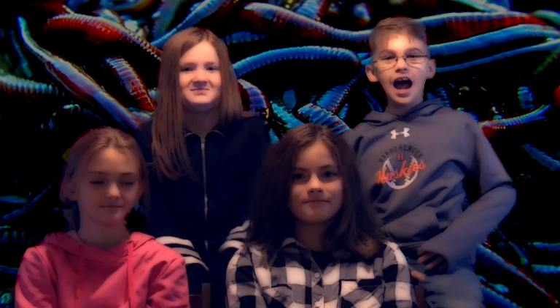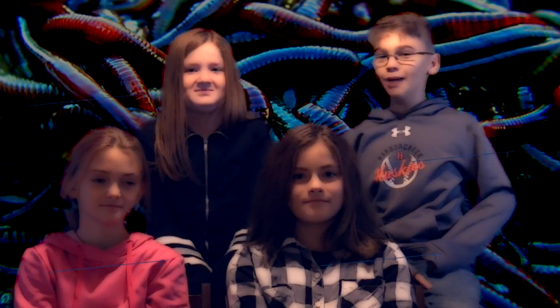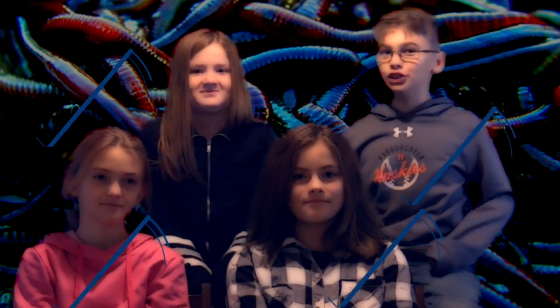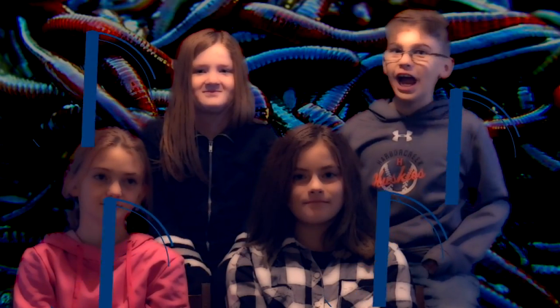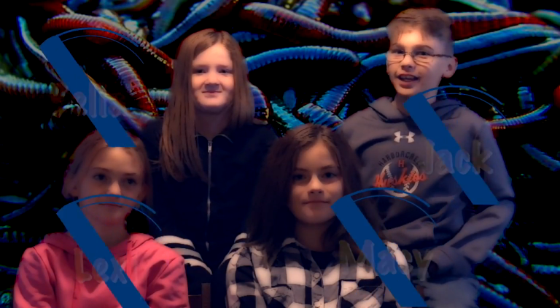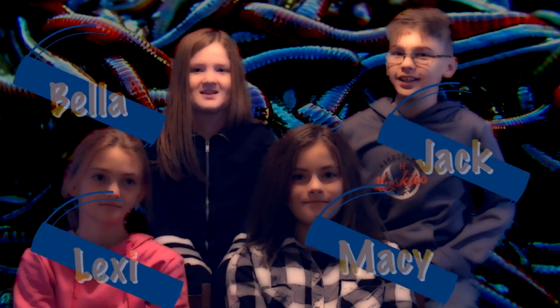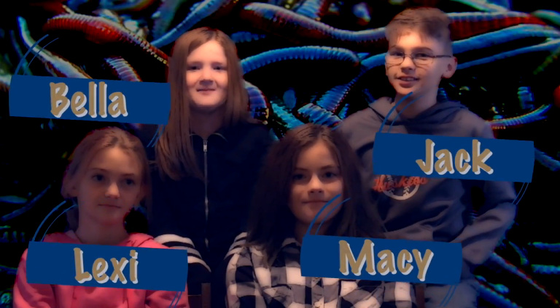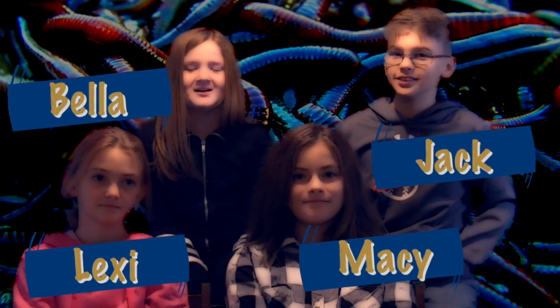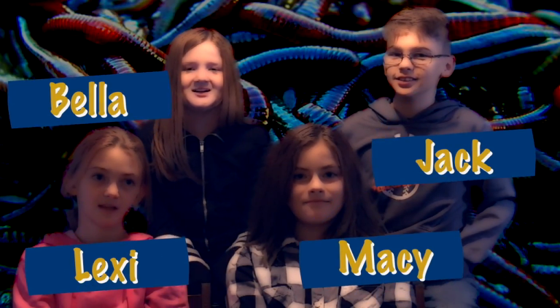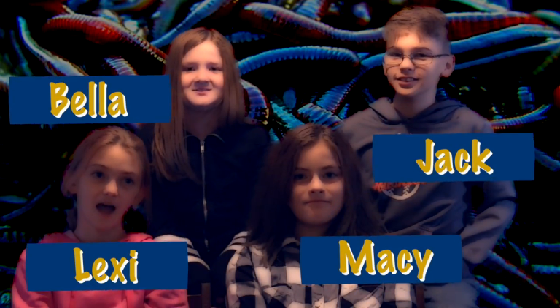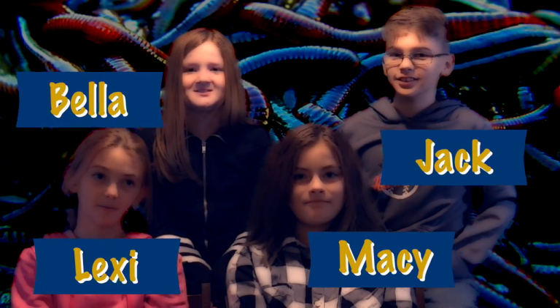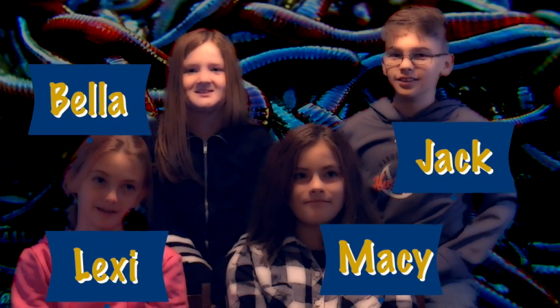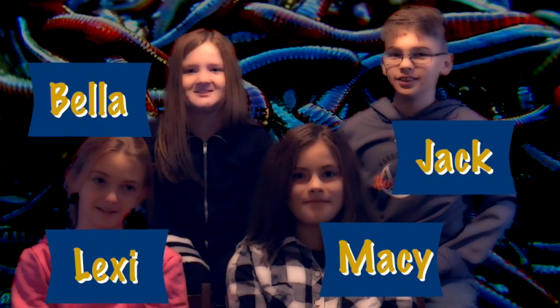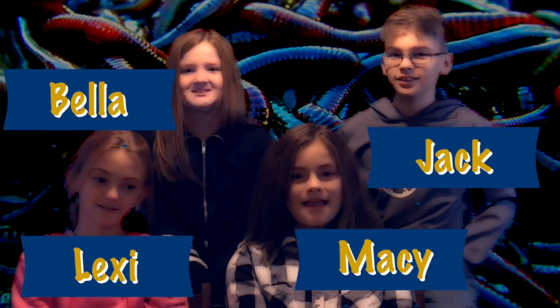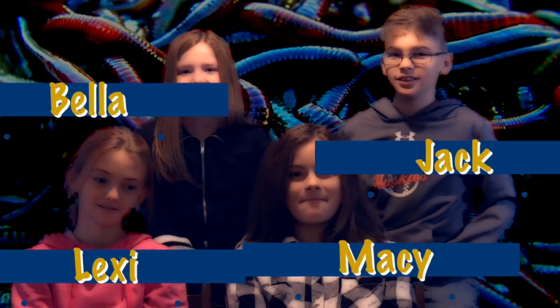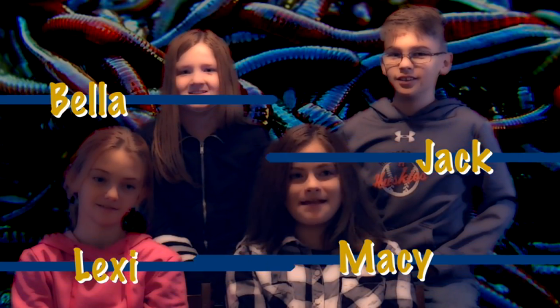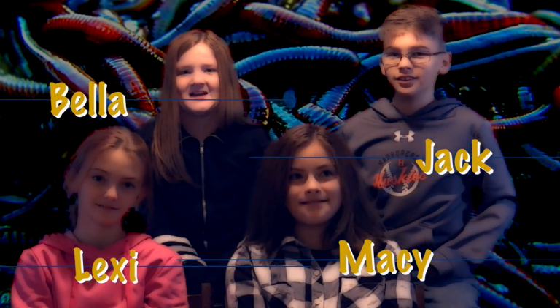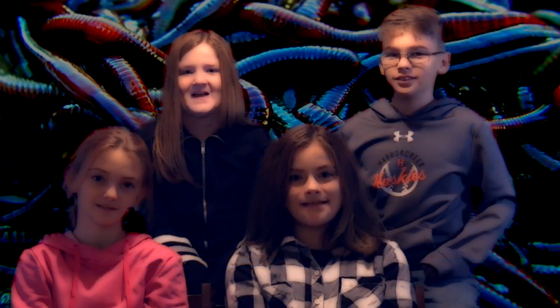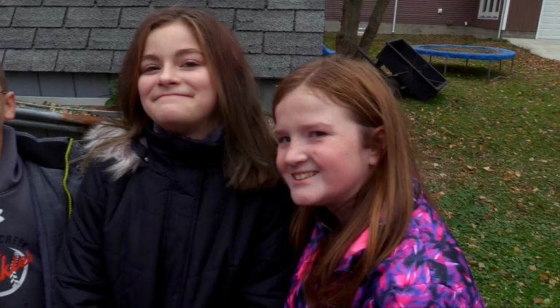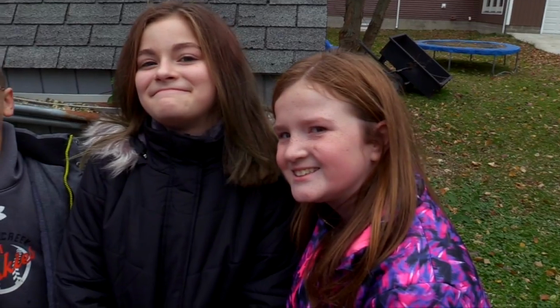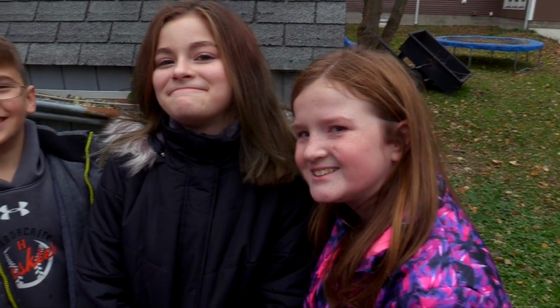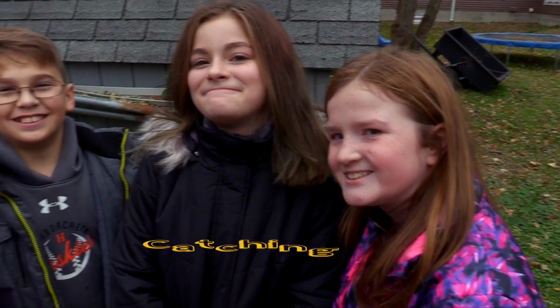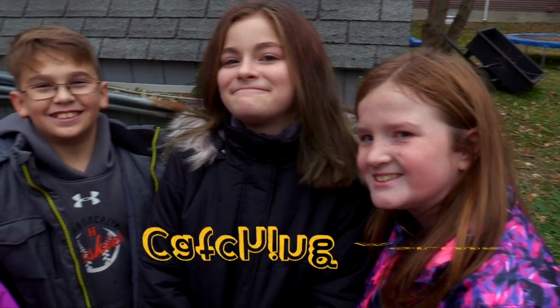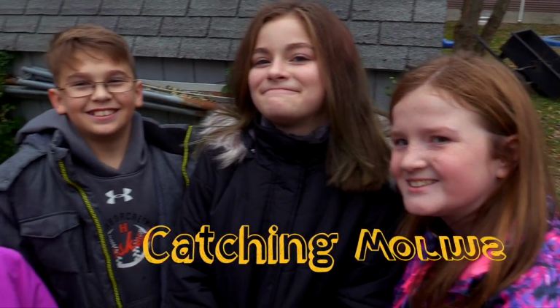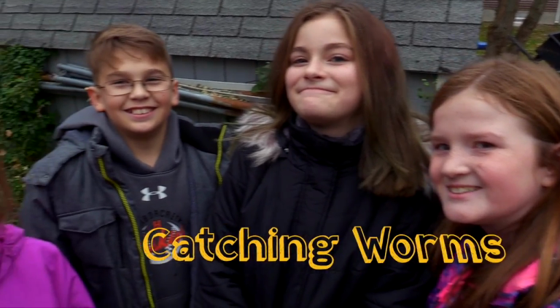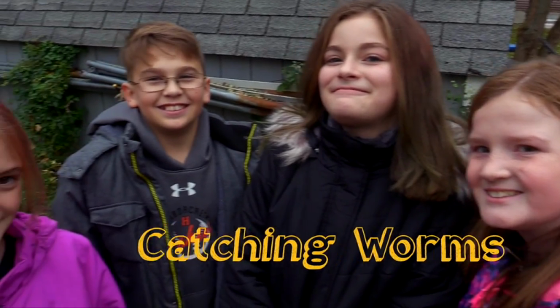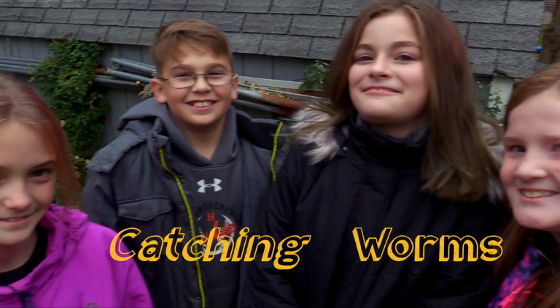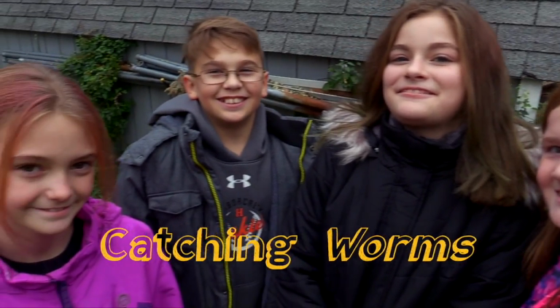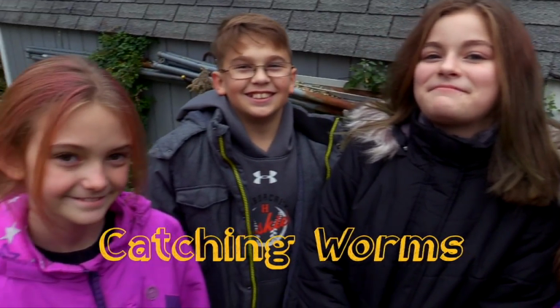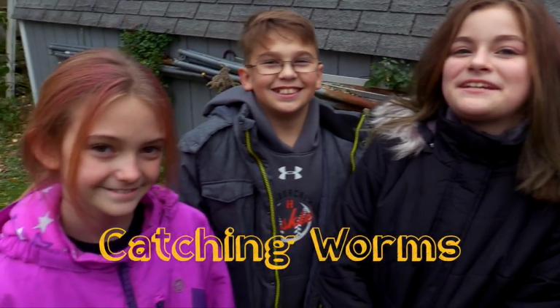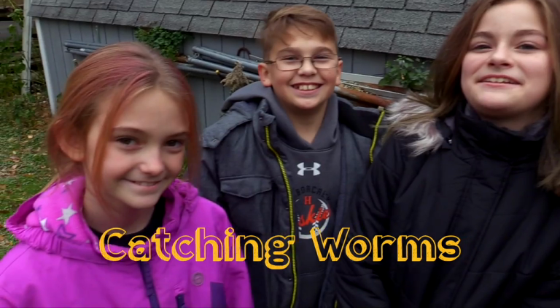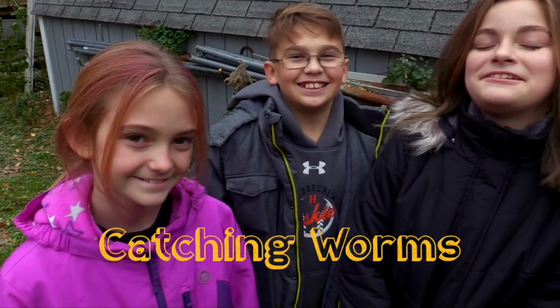I'm Jack. I'm Bella. I'm Lexi. And I'm Macy. And this week's tip is about catching your own worms.